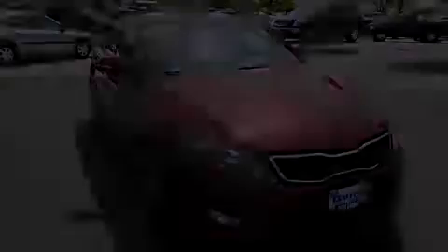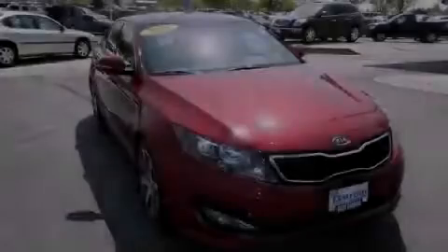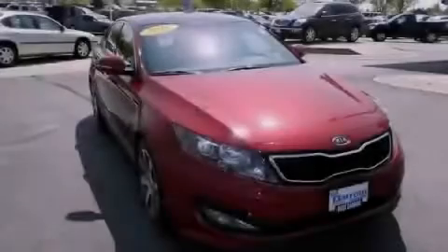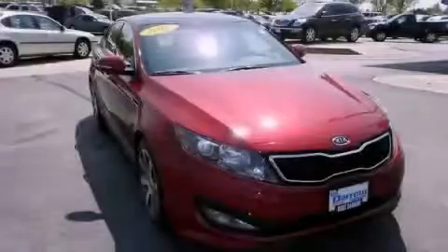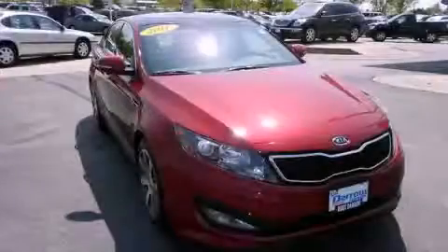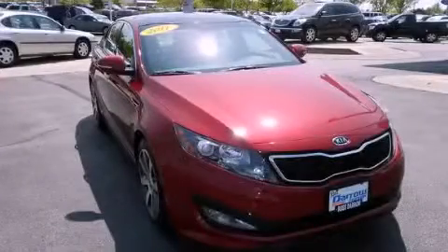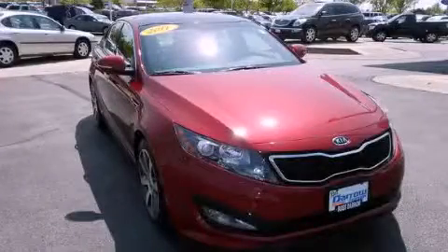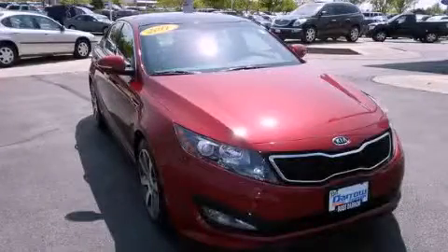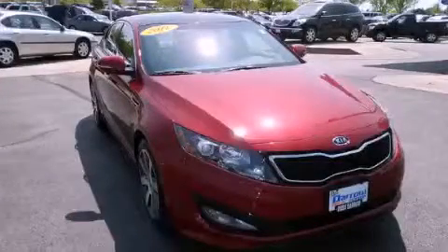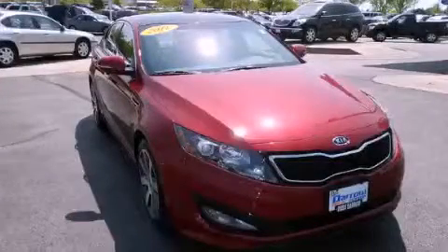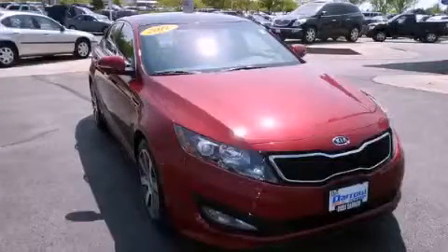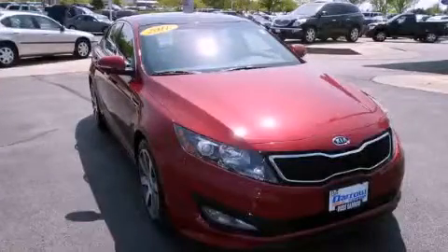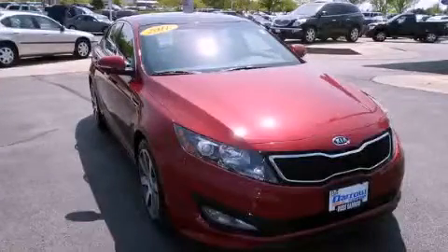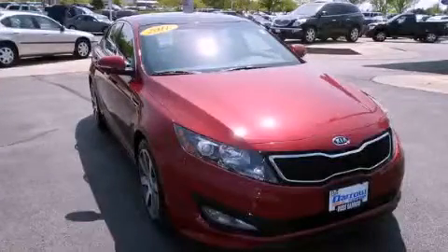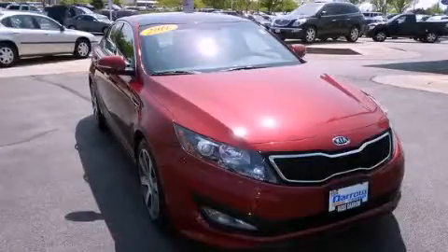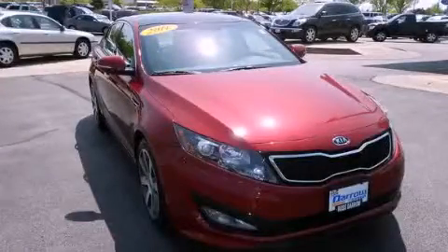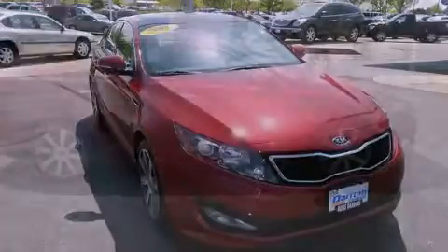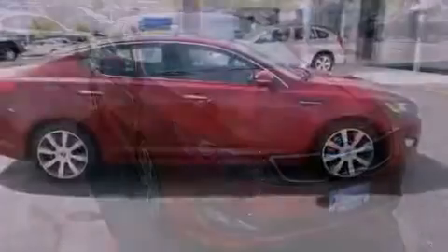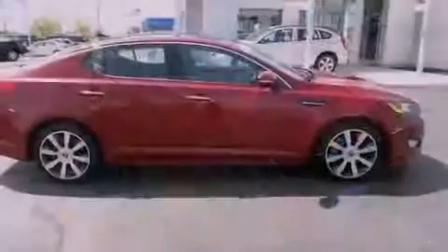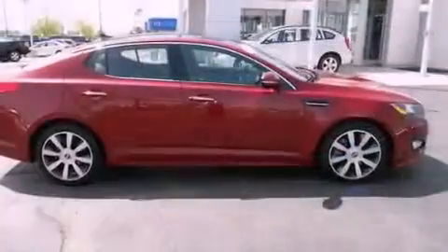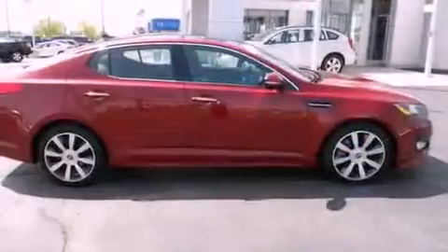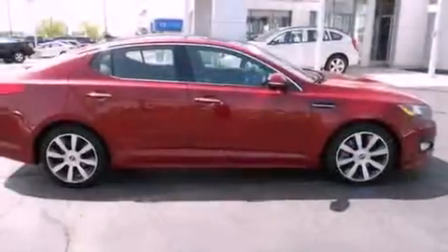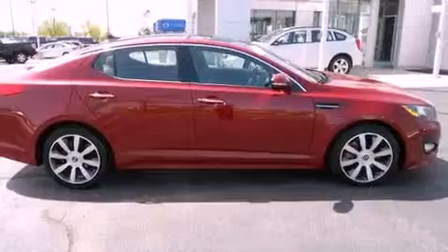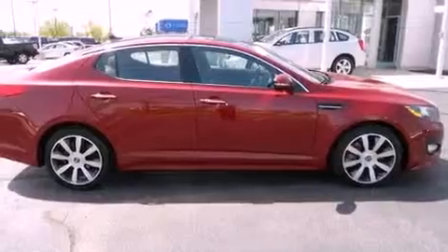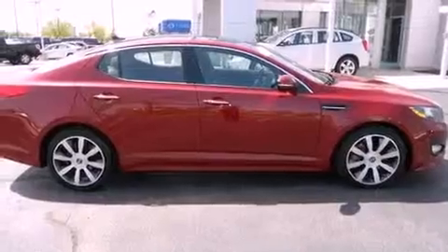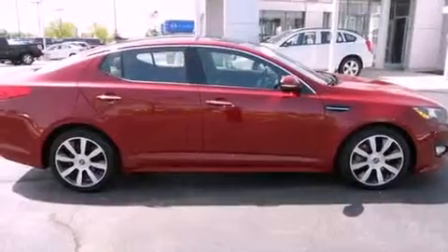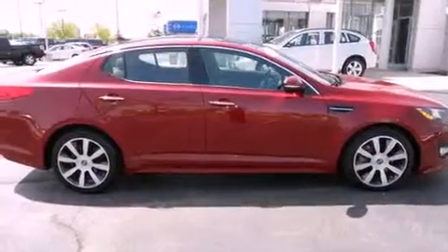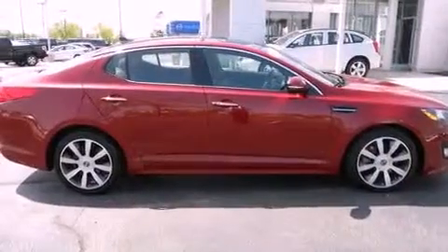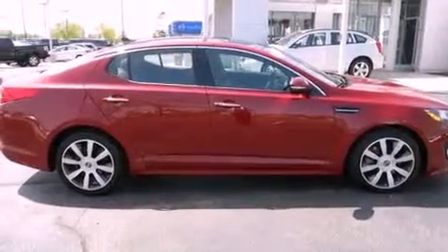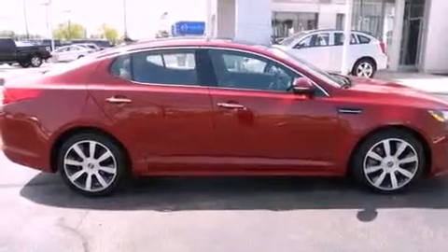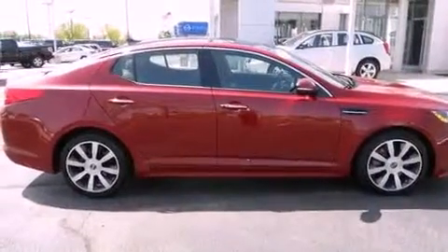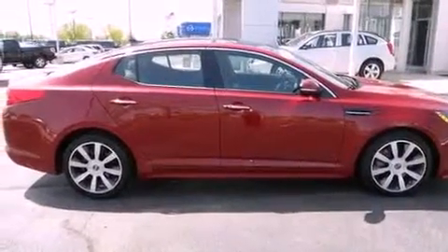This is a 2011 Kia Optima. It features a four-cylinder engine and an automatic transmission.